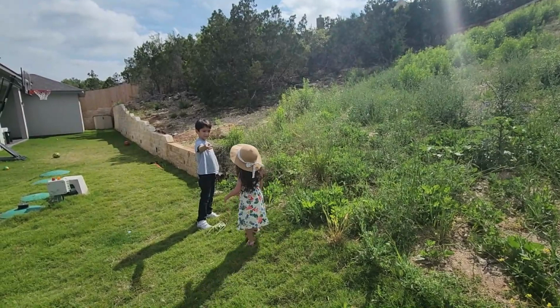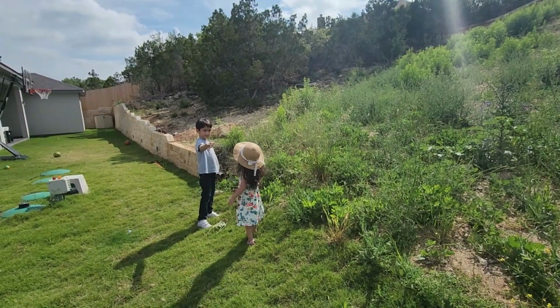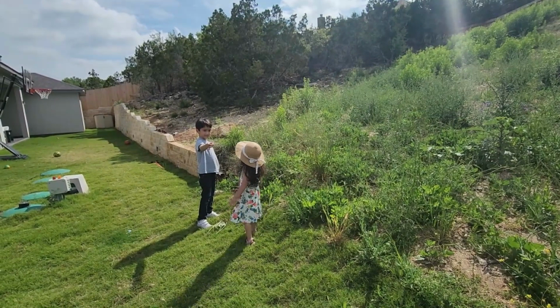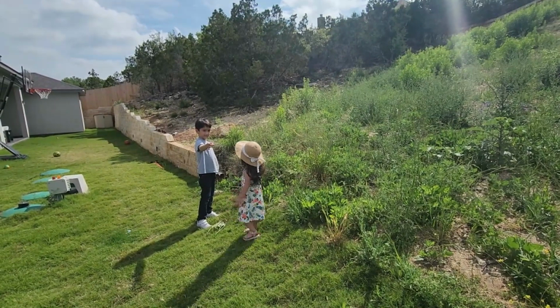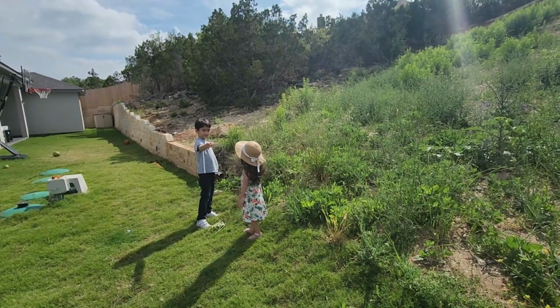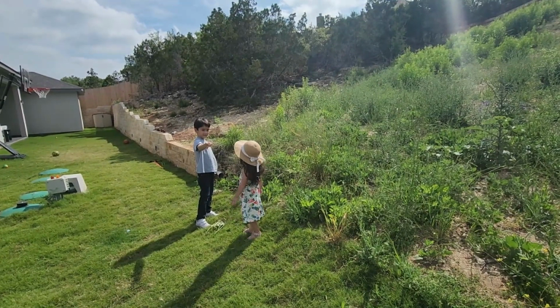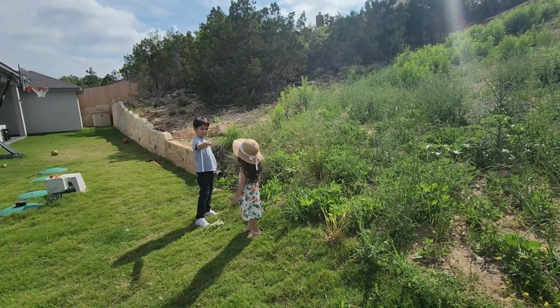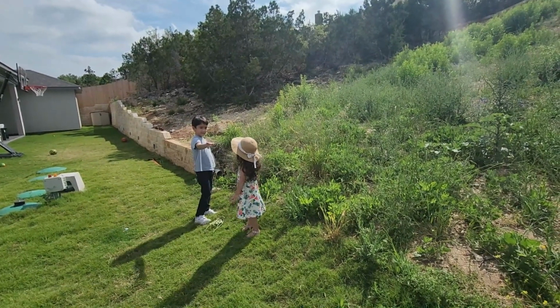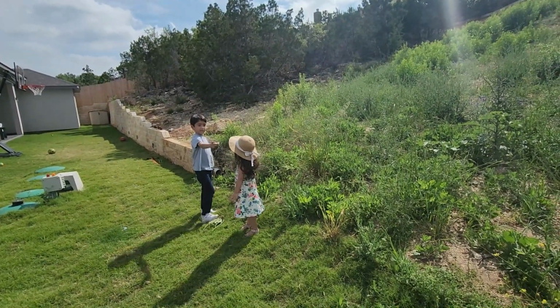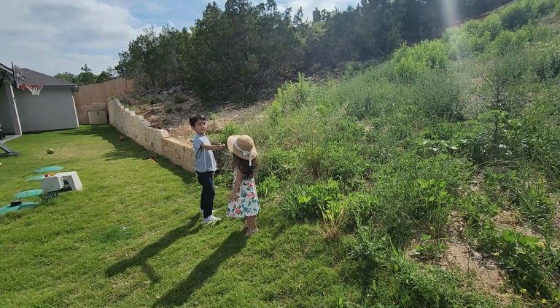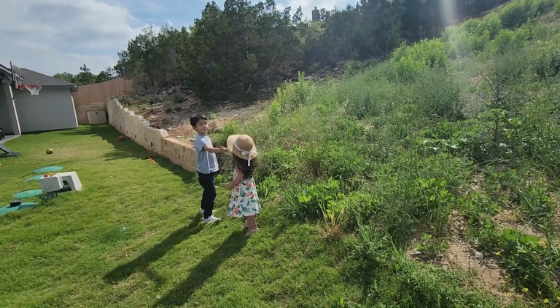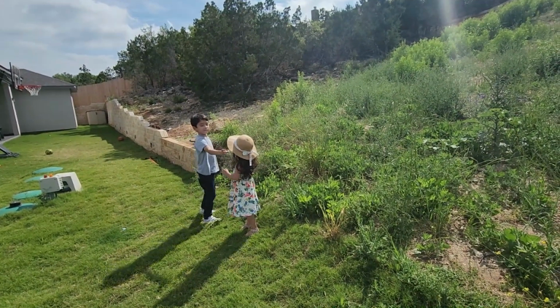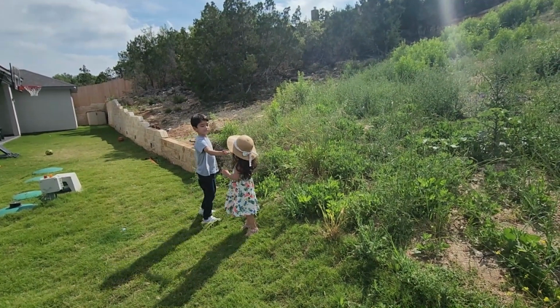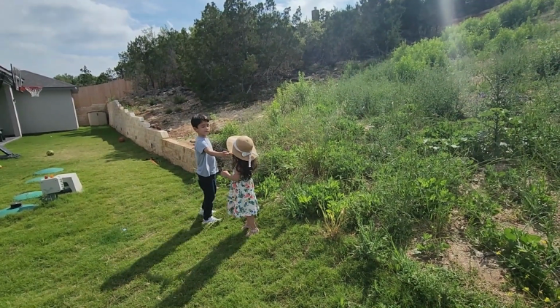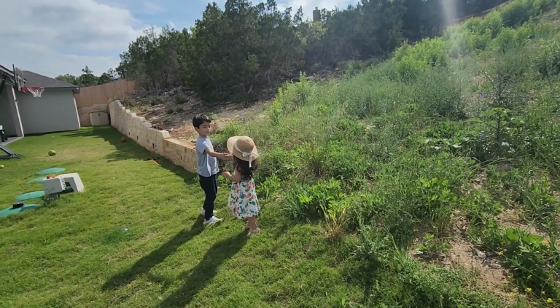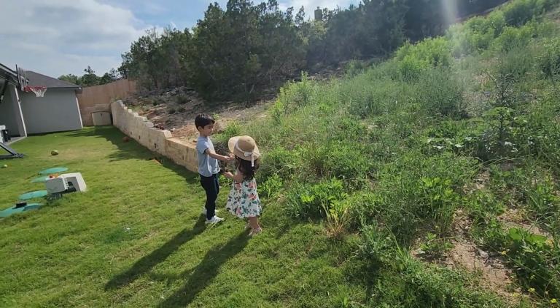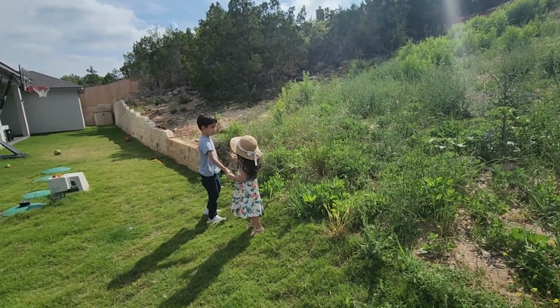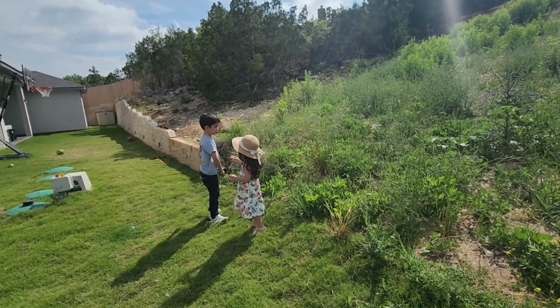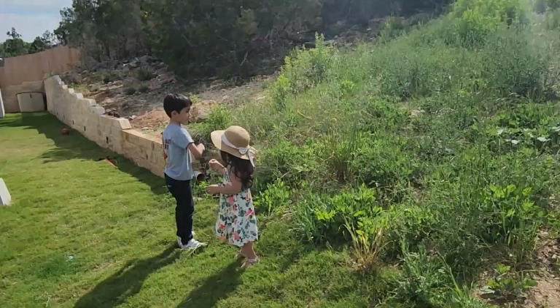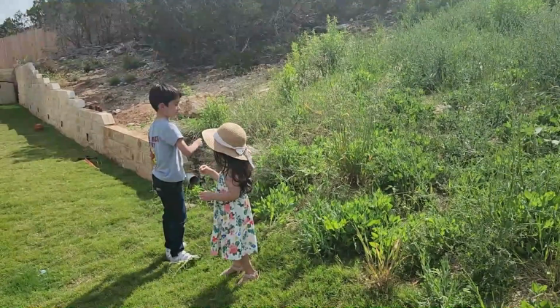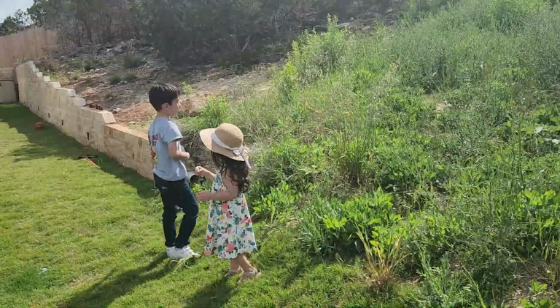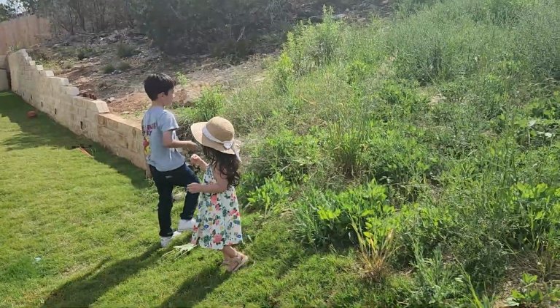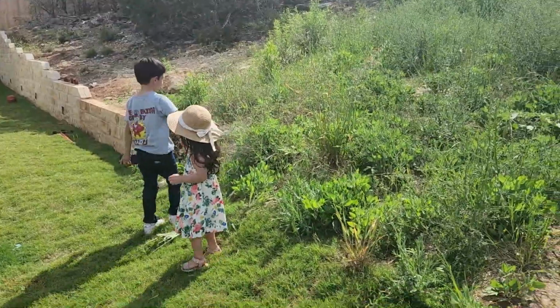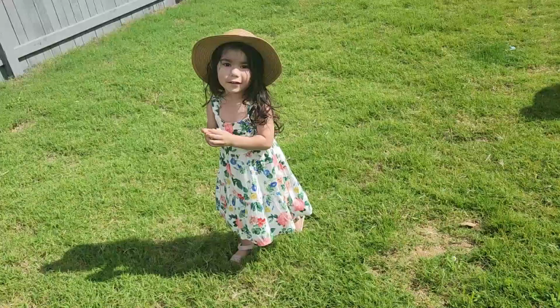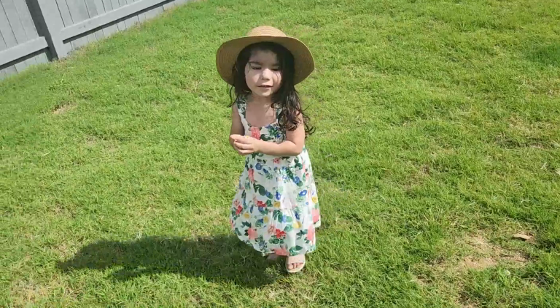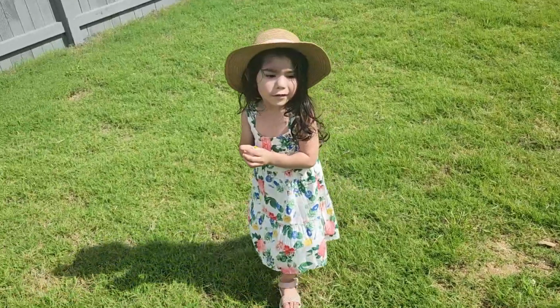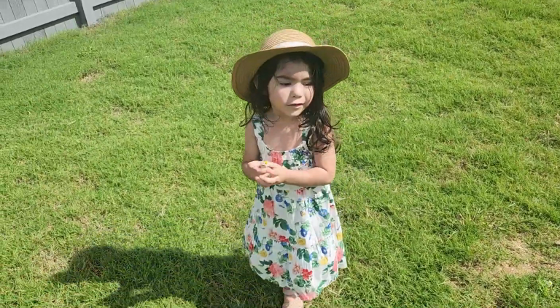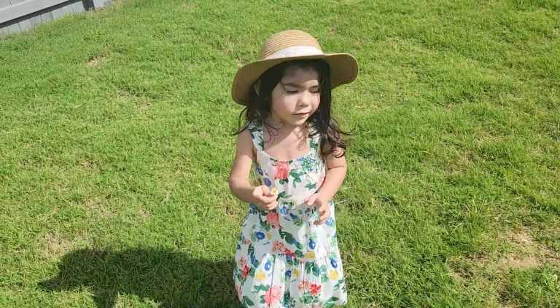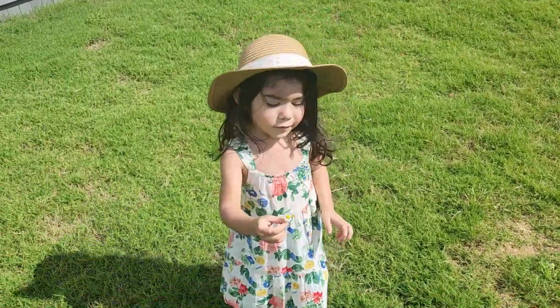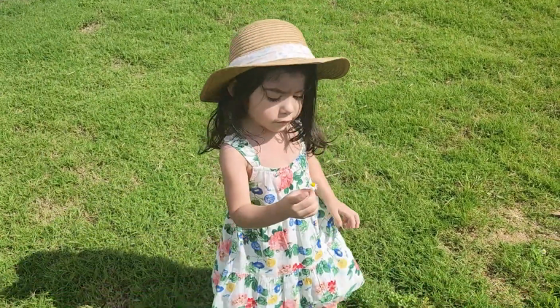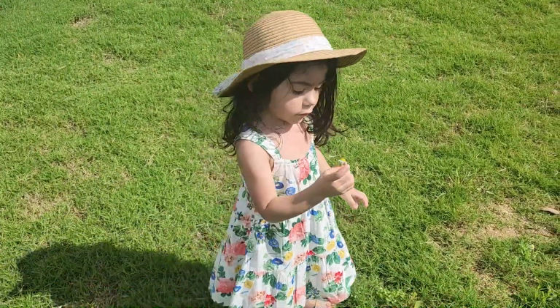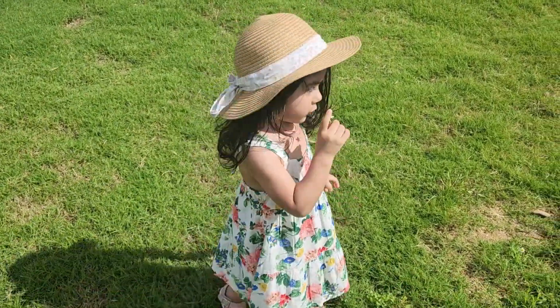Oh, giving a flower to your sister — so sweet! Did brother give you a flower? Let me see — what kind of flower is that?